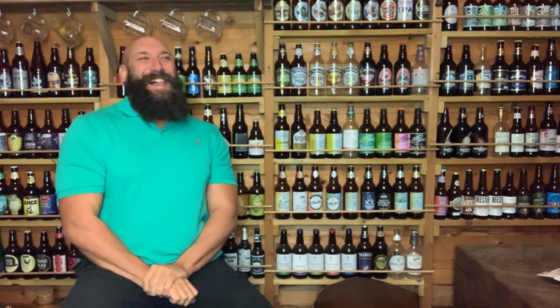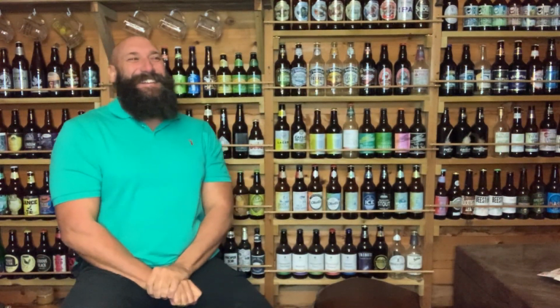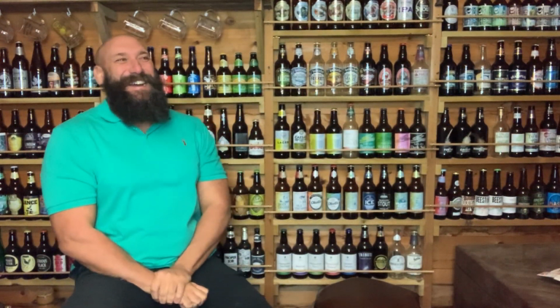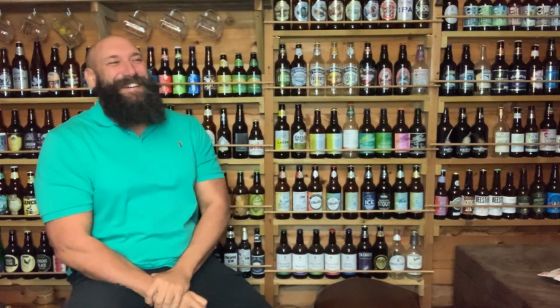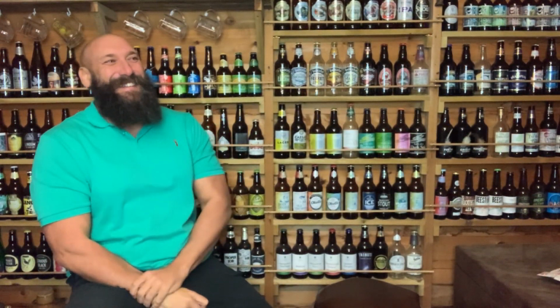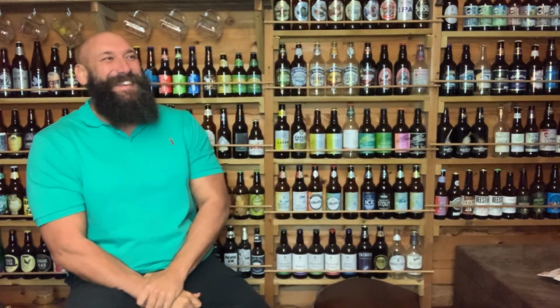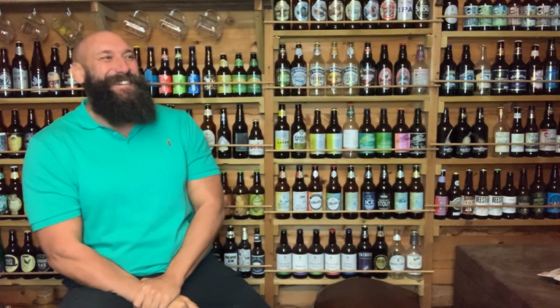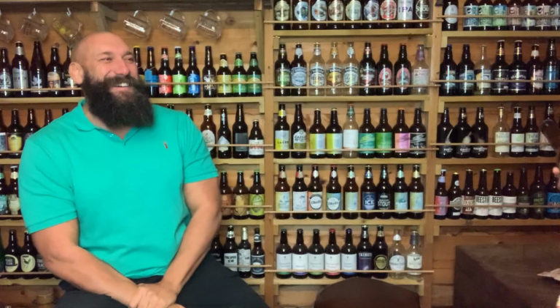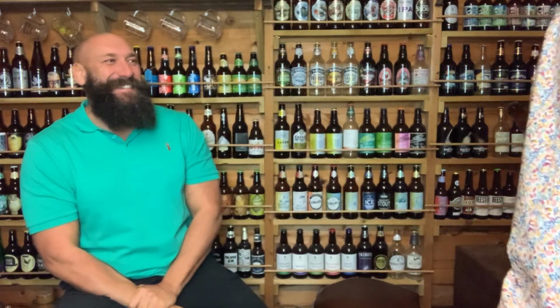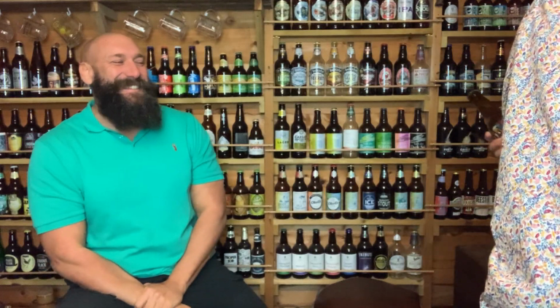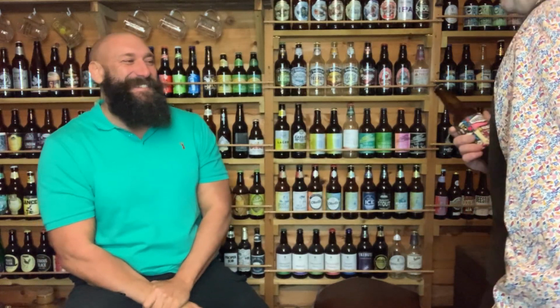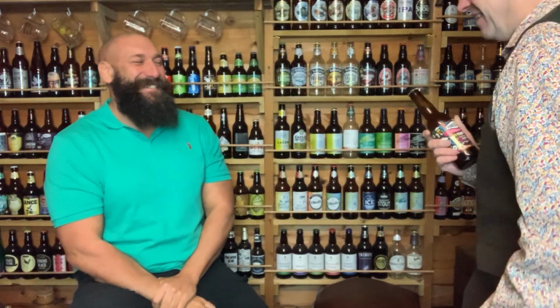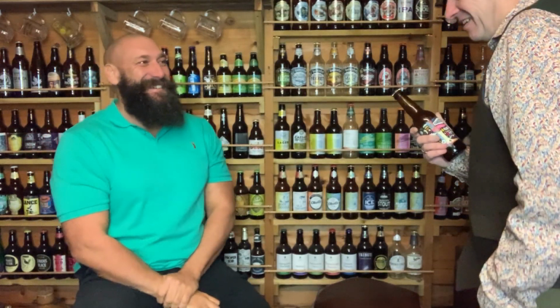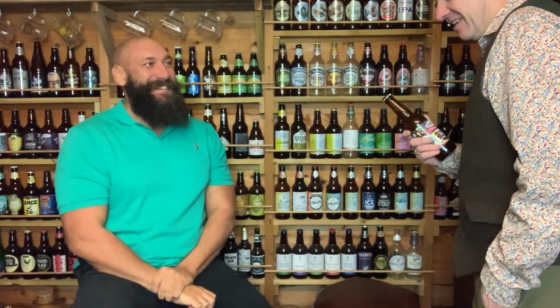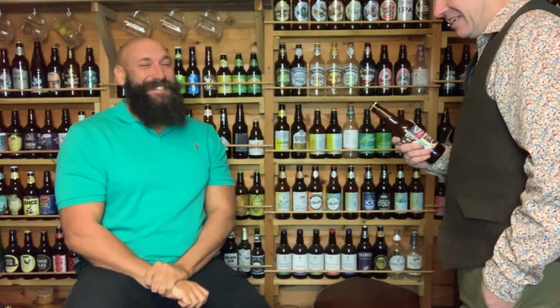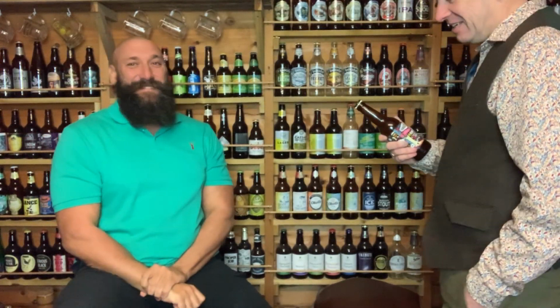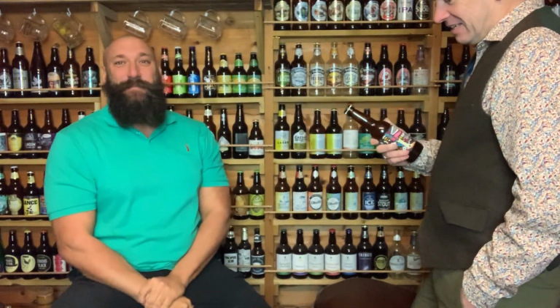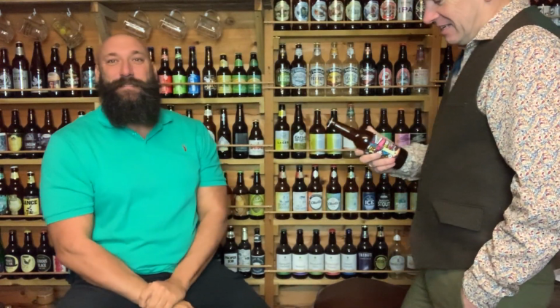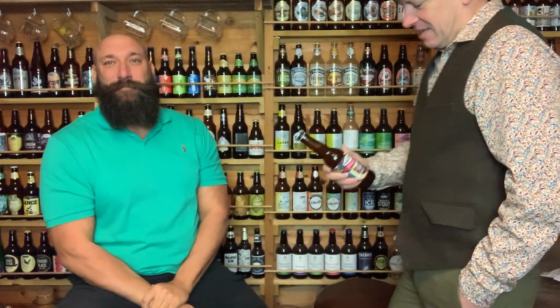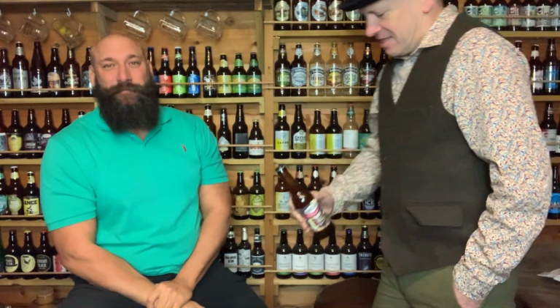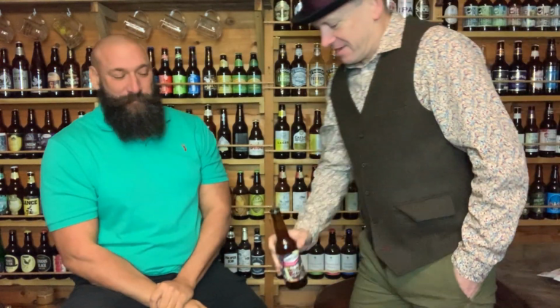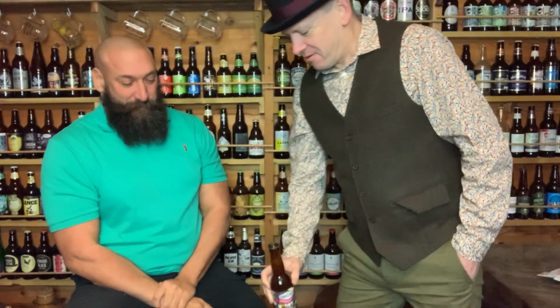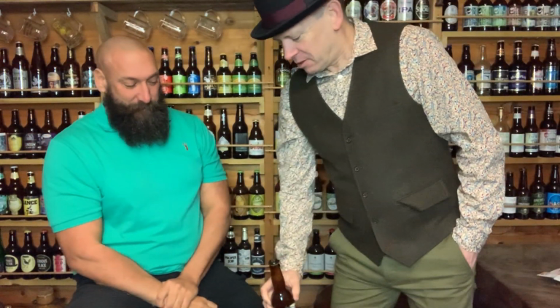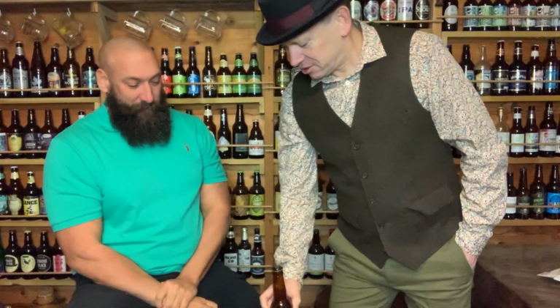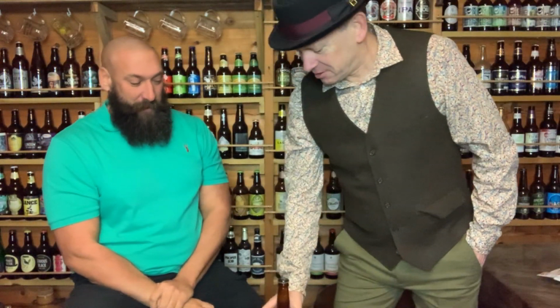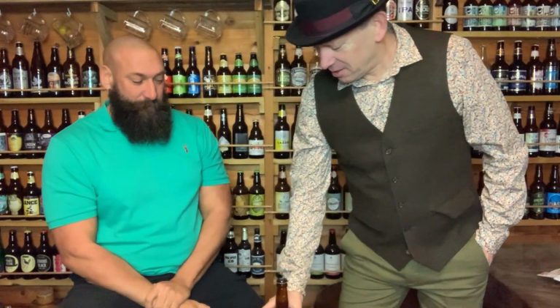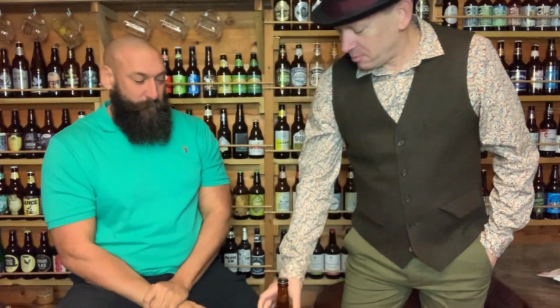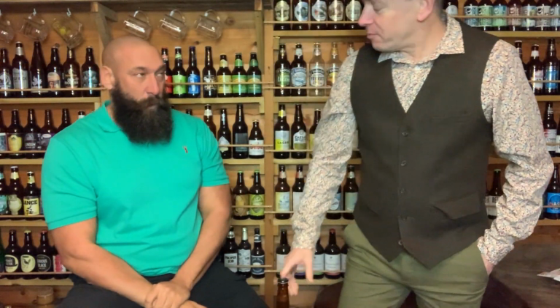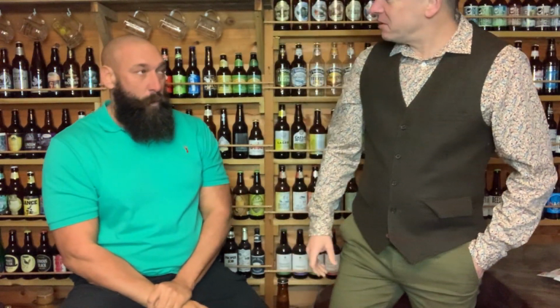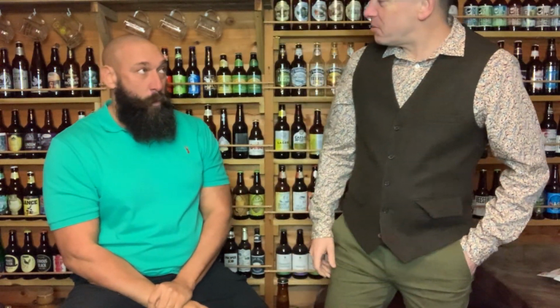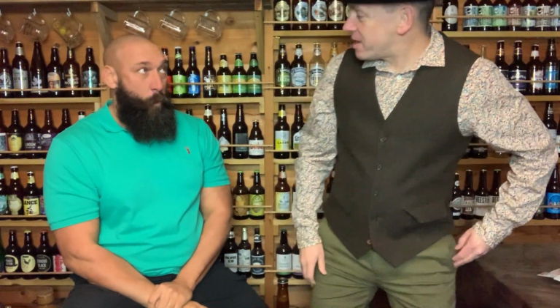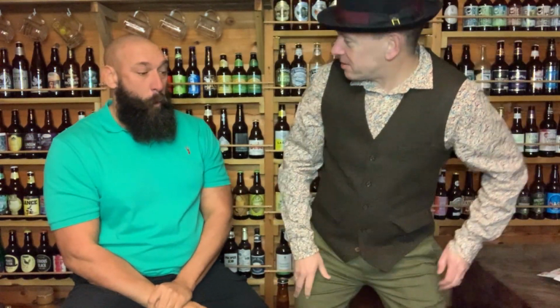Hello Jarrod, welcome to Chalk Donkey Toaster Rooms. Thank you very much, very pleased to be here.